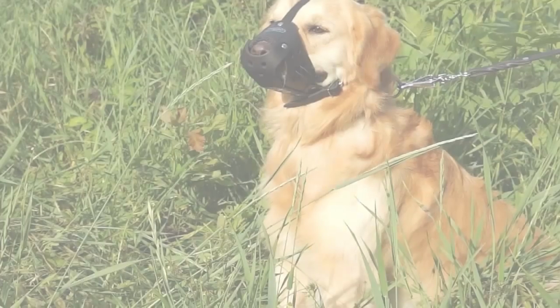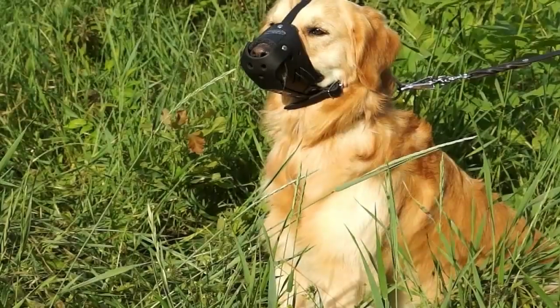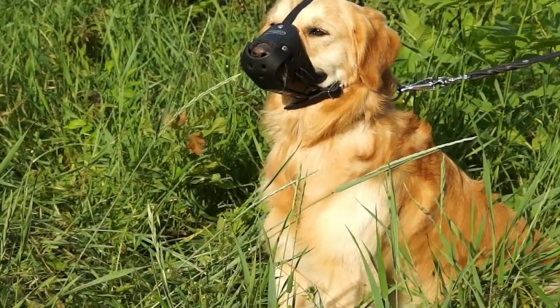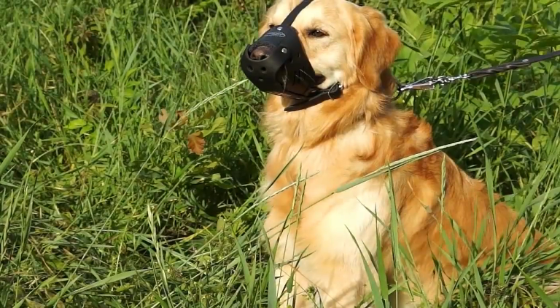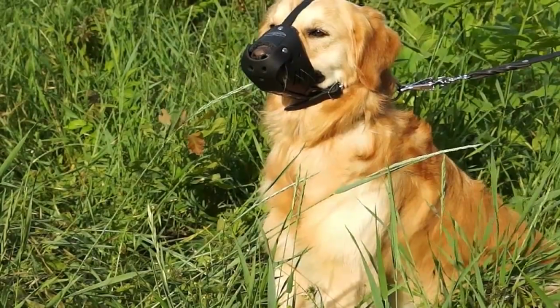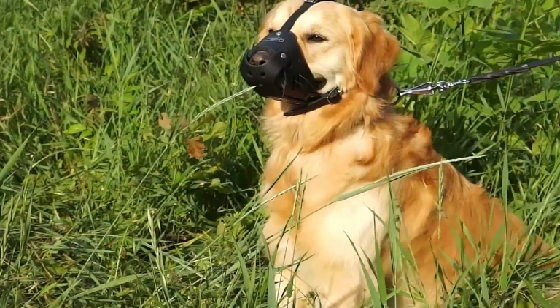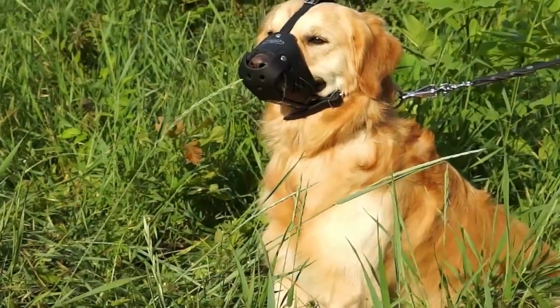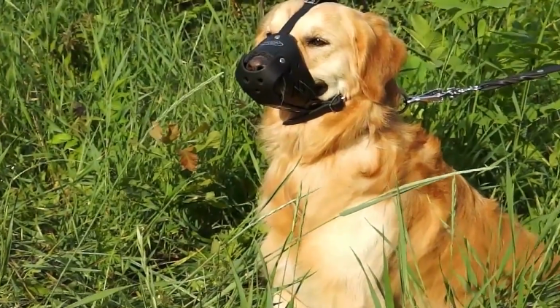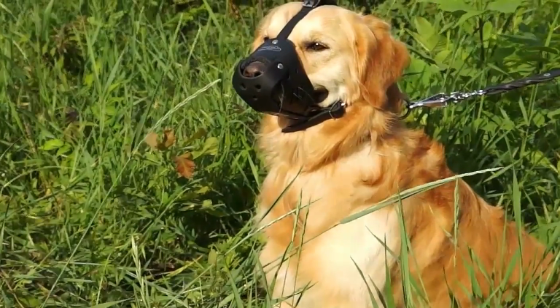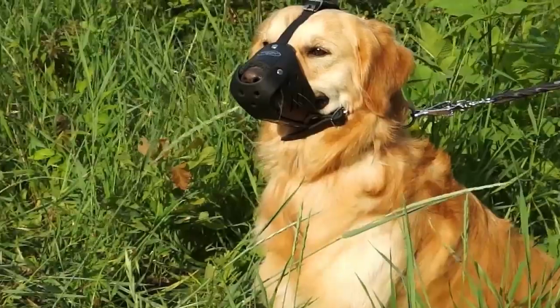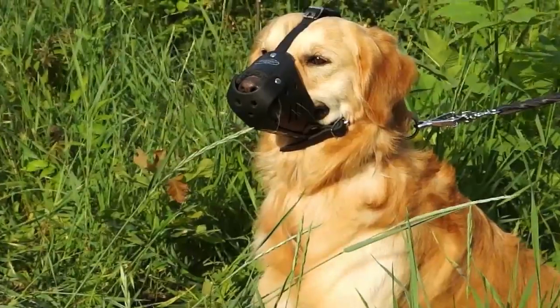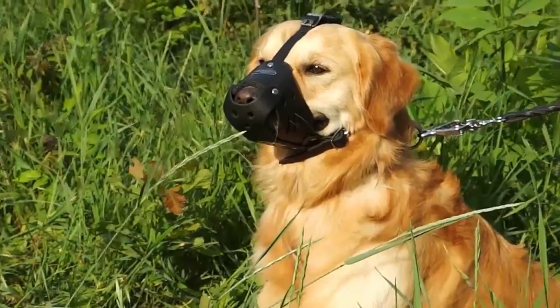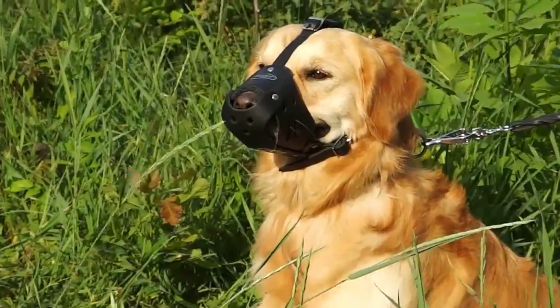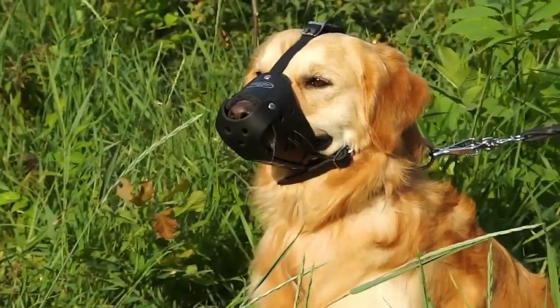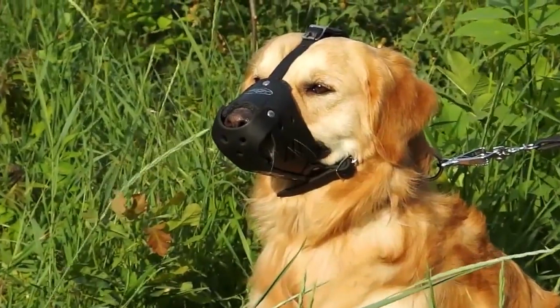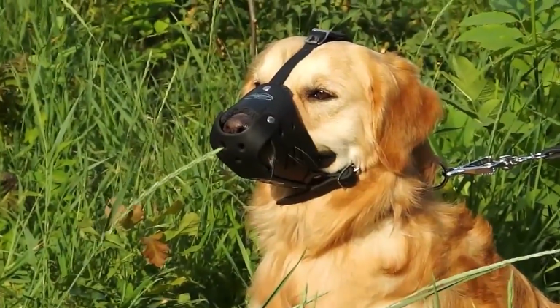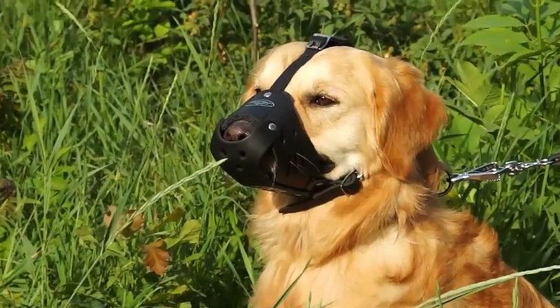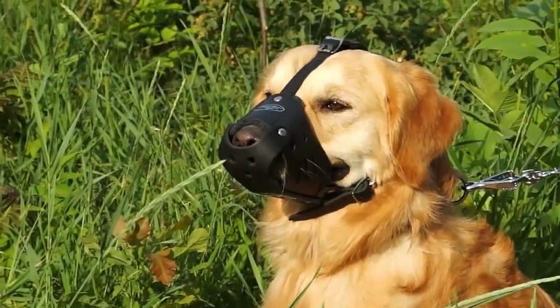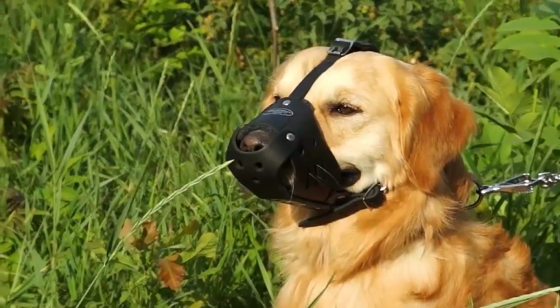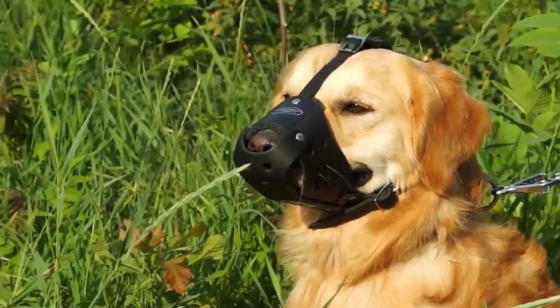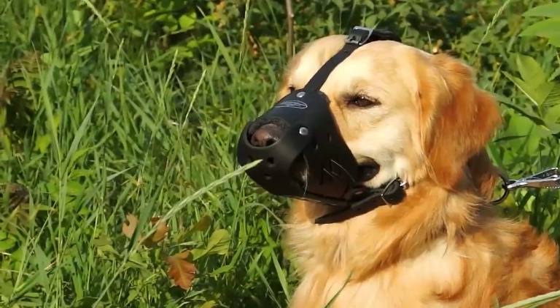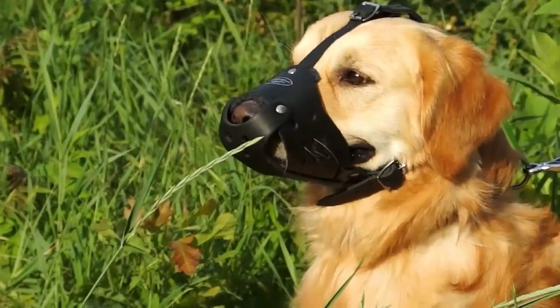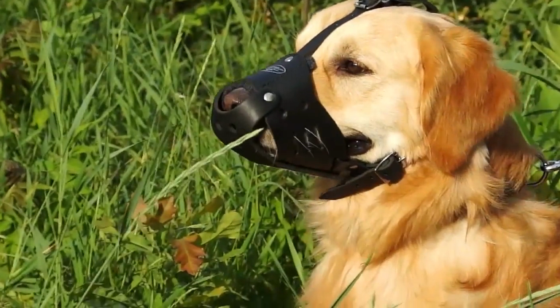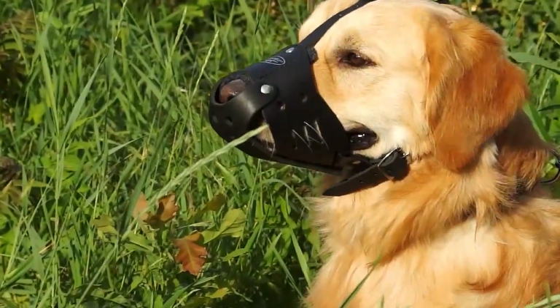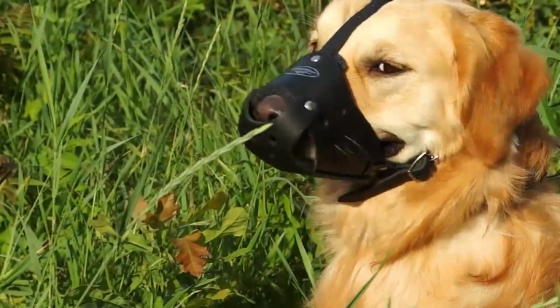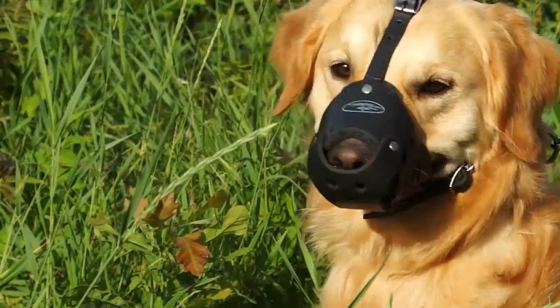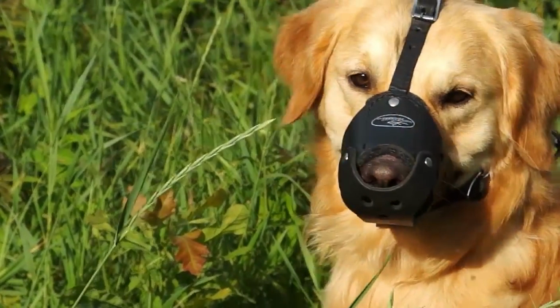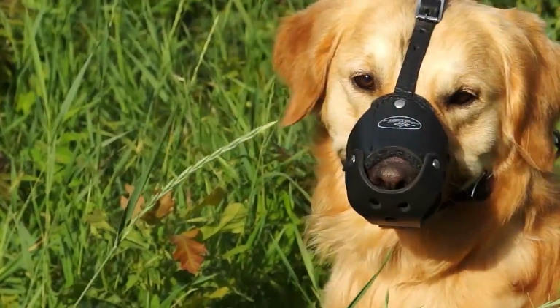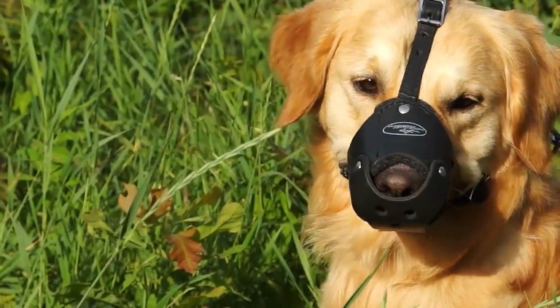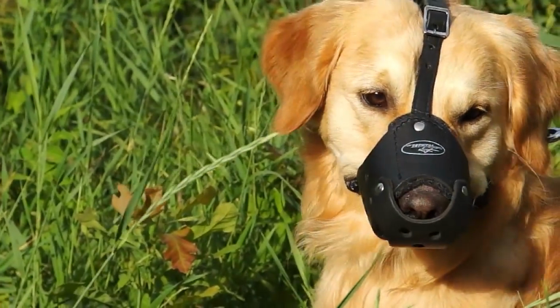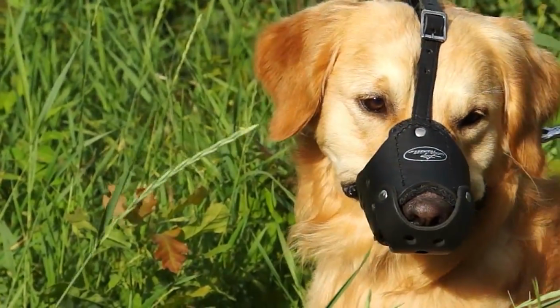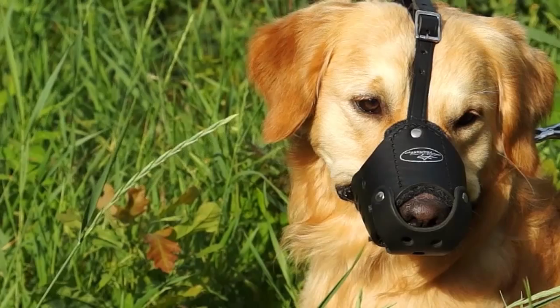Put this muzzle on your doggy when you are working to improve your pet's social skills or trying to manage his aggressive behavior.